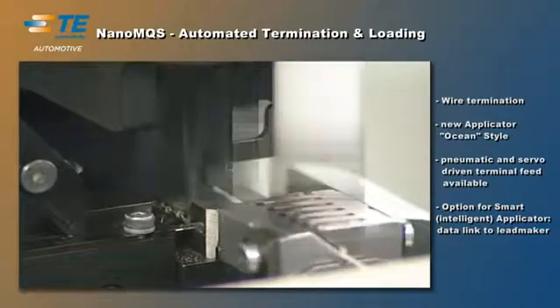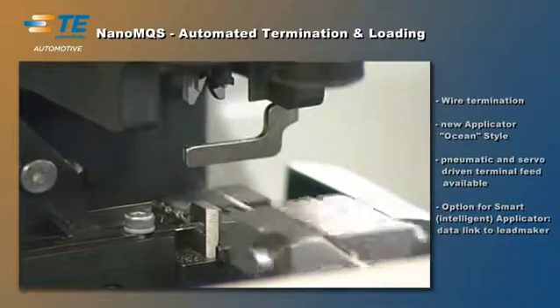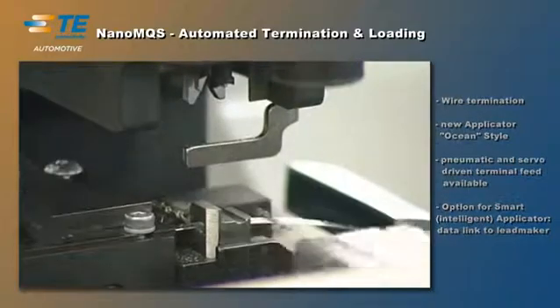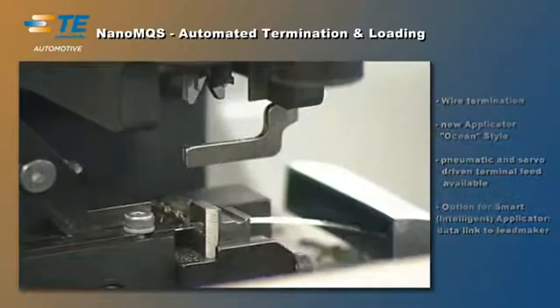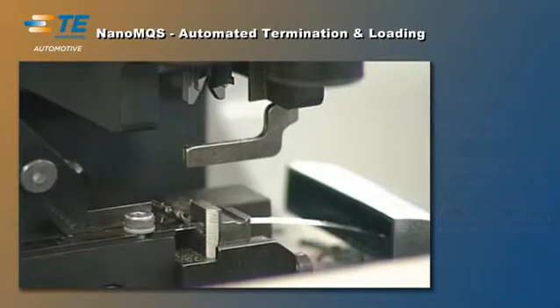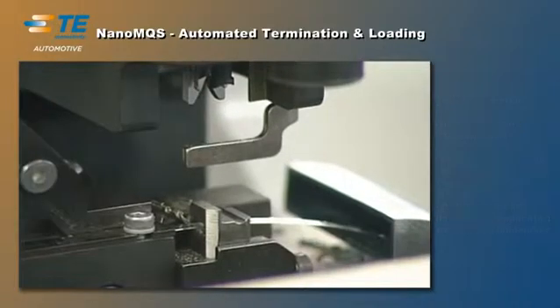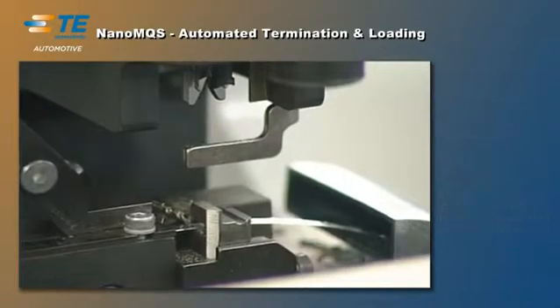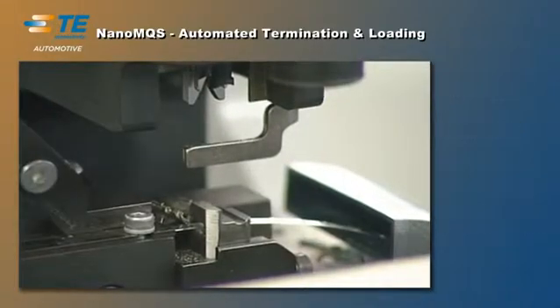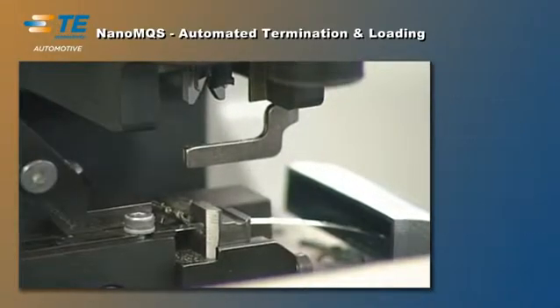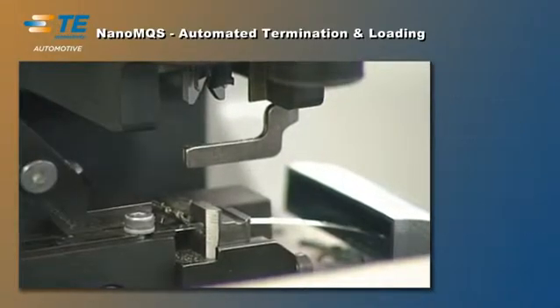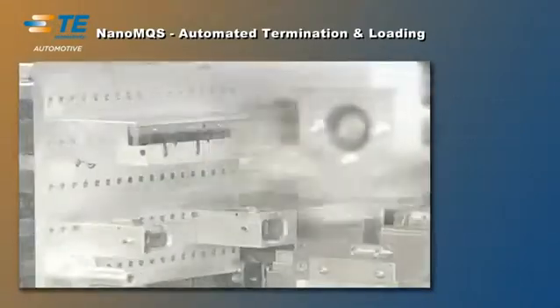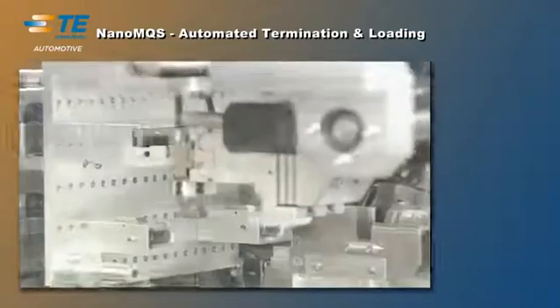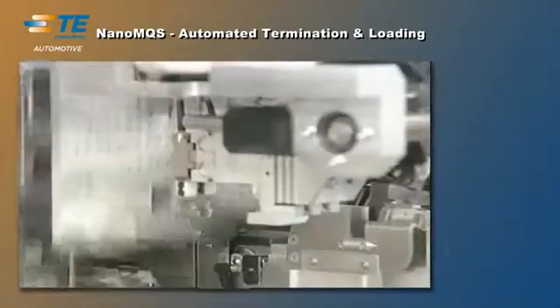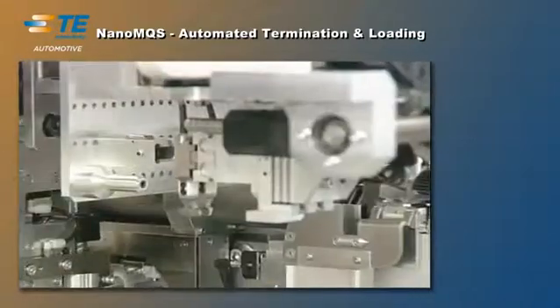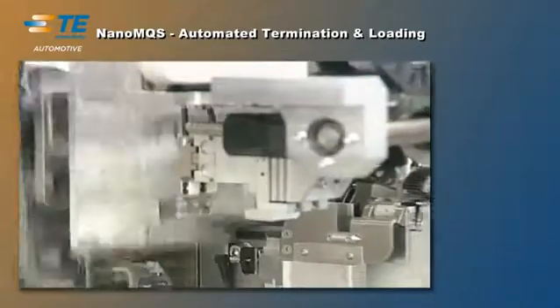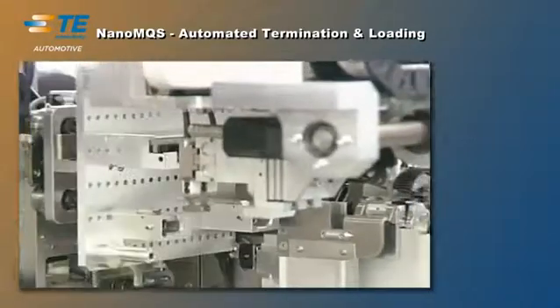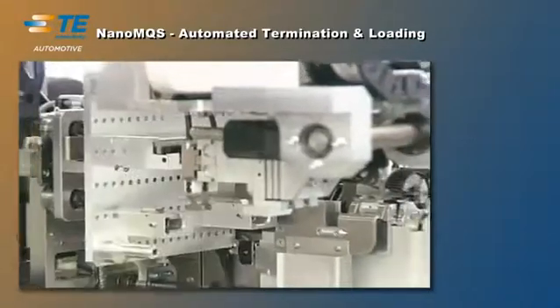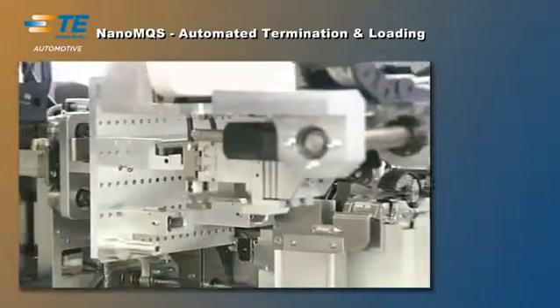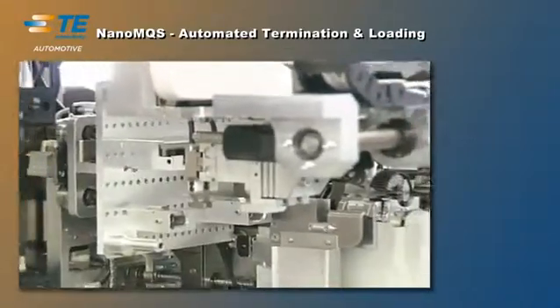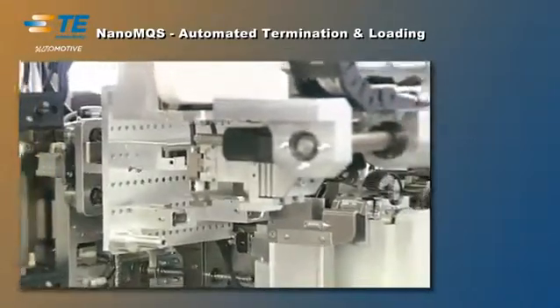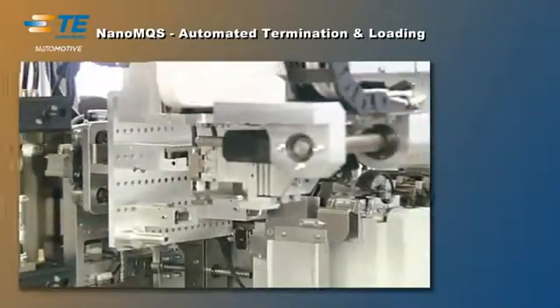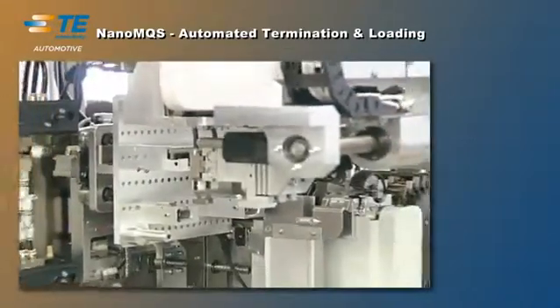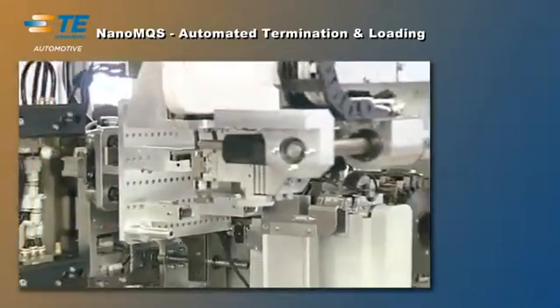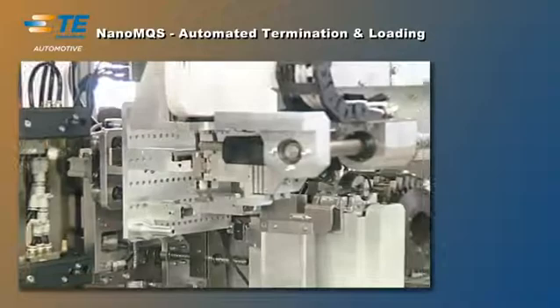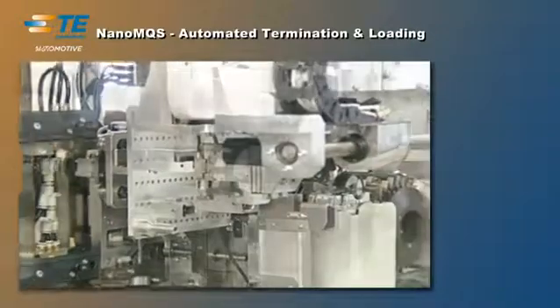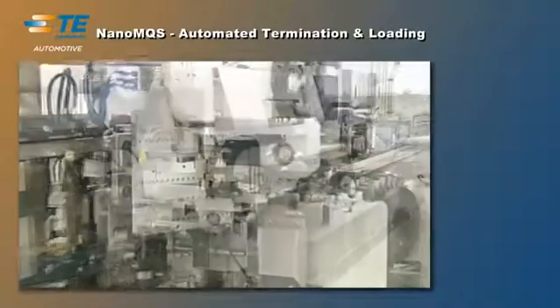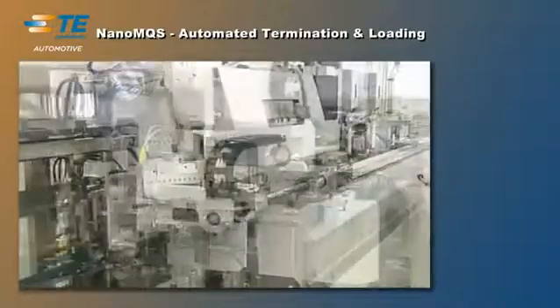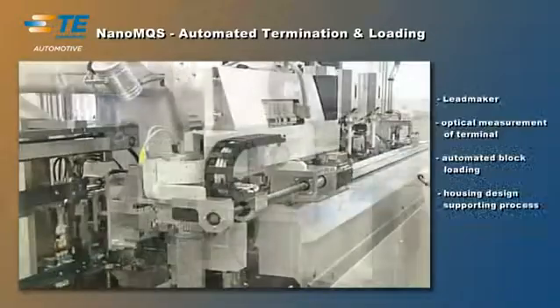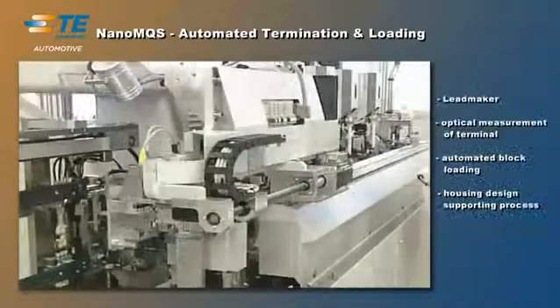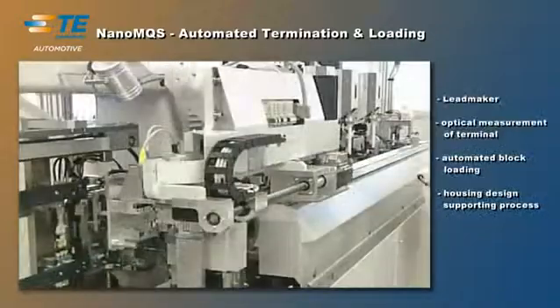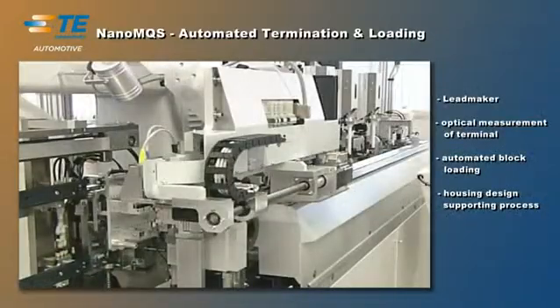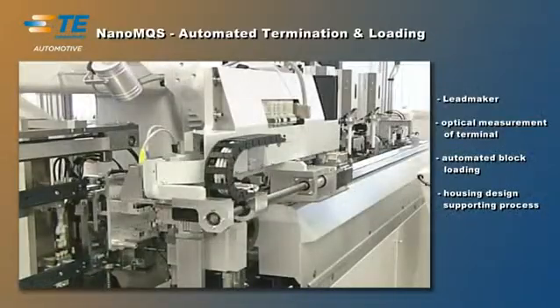To make plant integration easier, the terminal feed can be pneumatic or motorized by a servo drive.